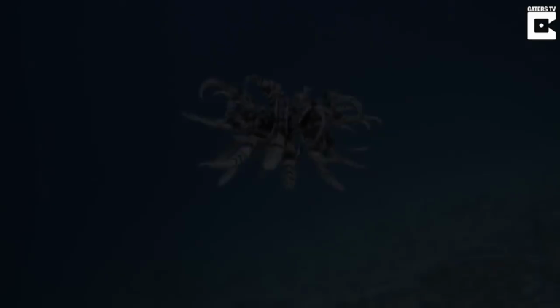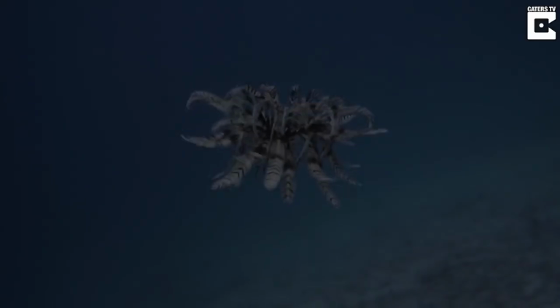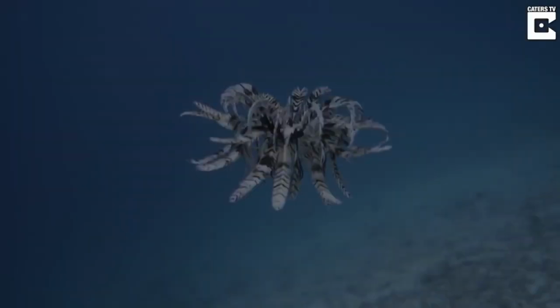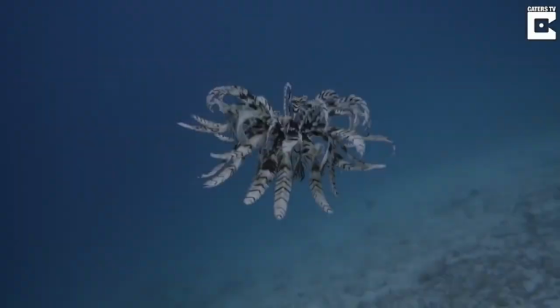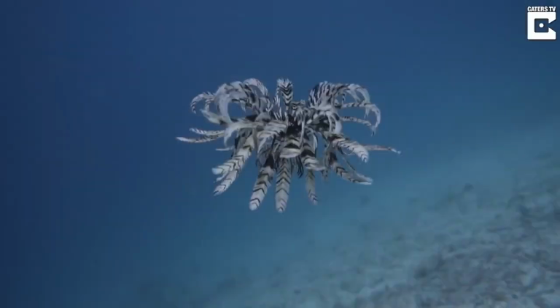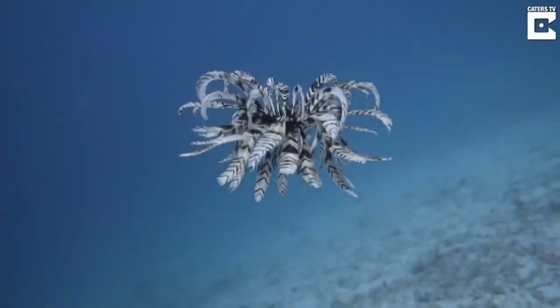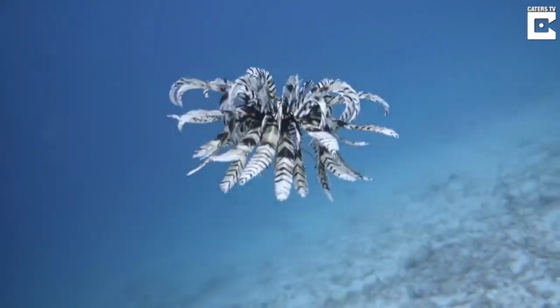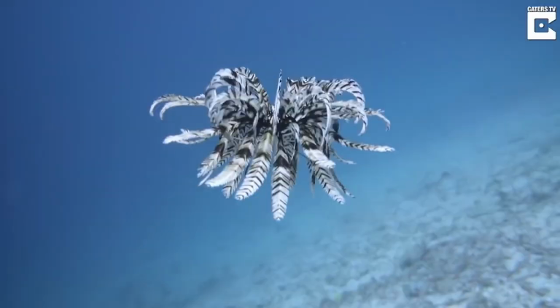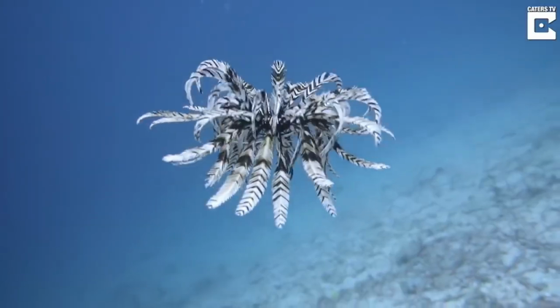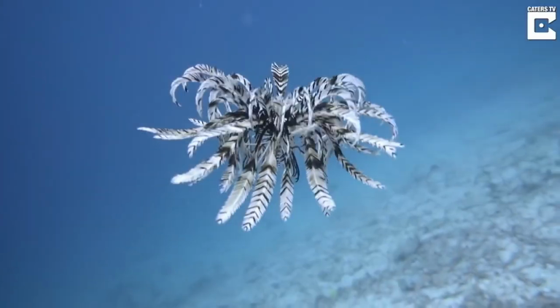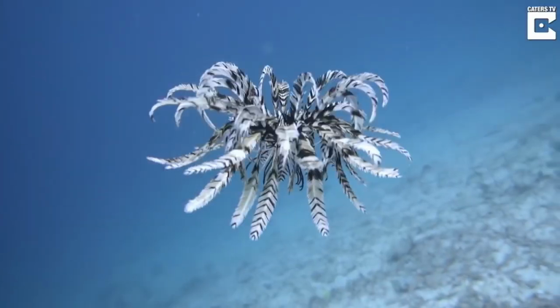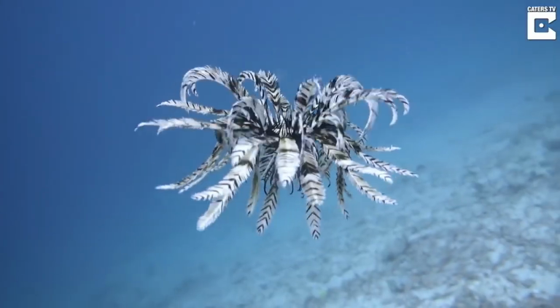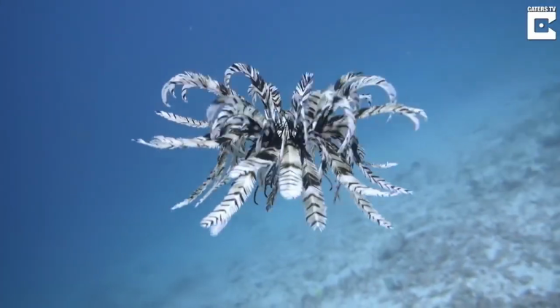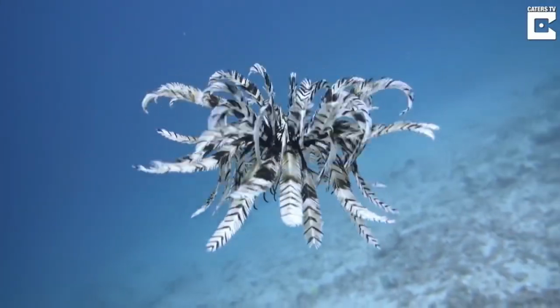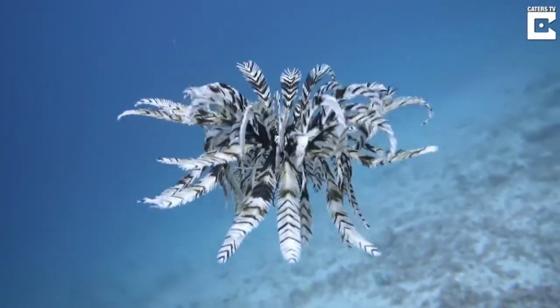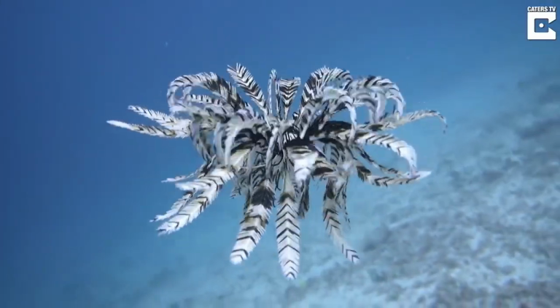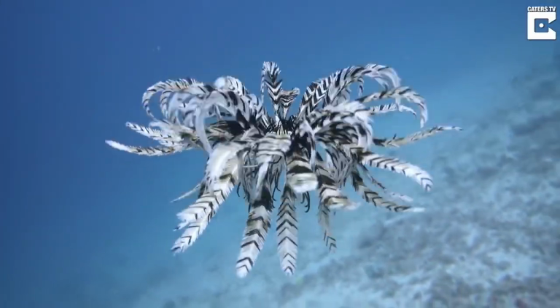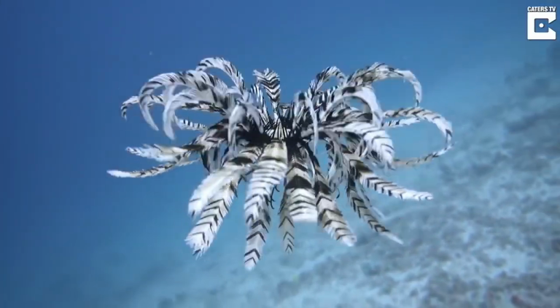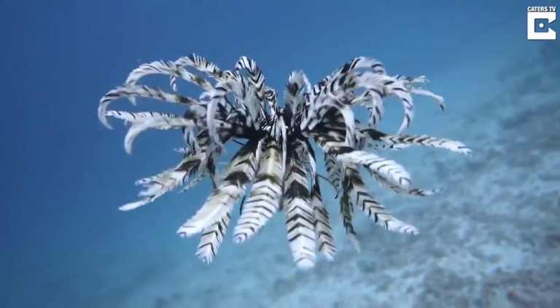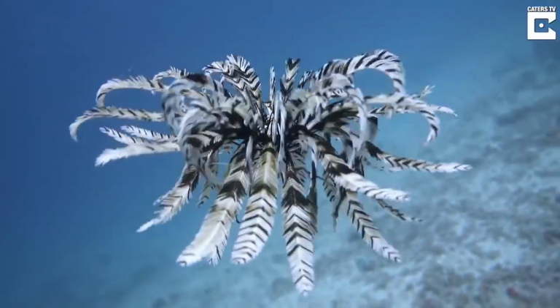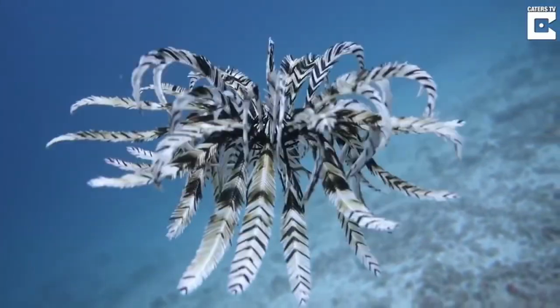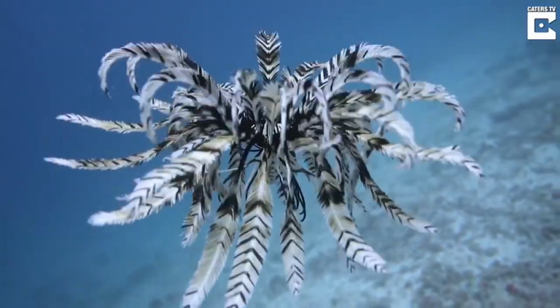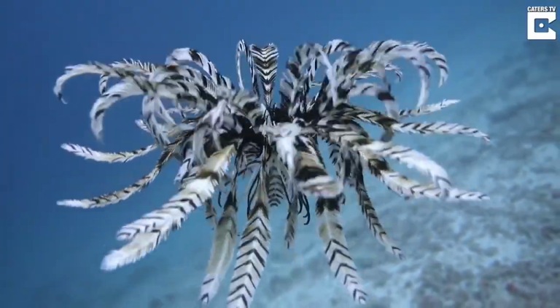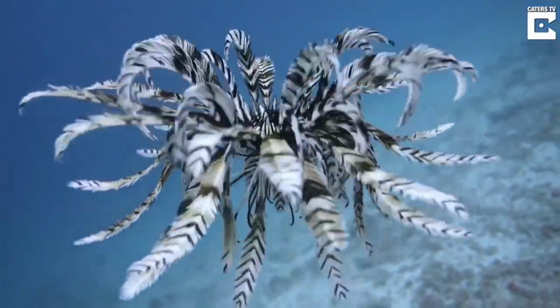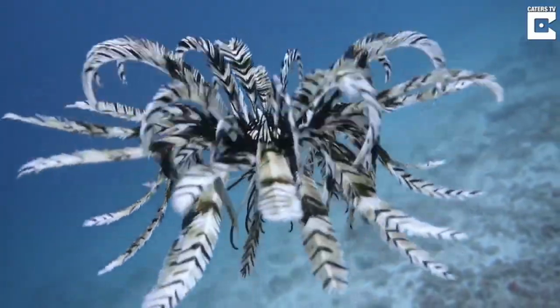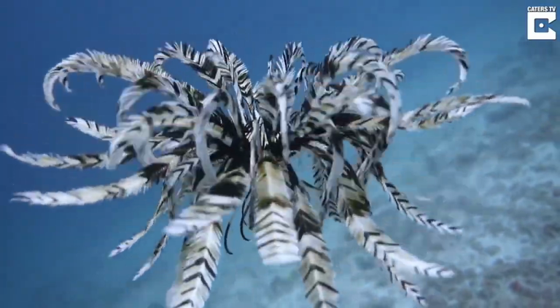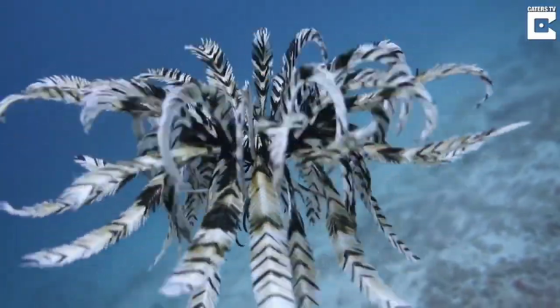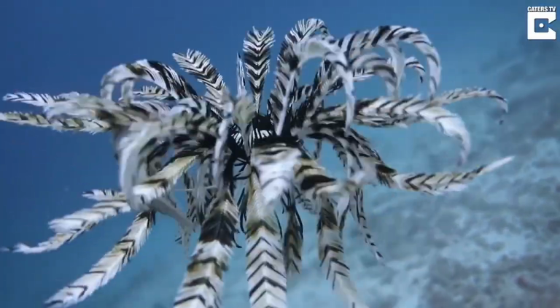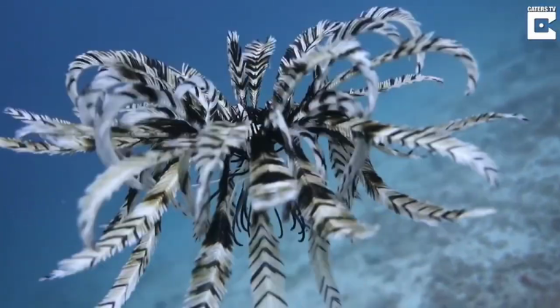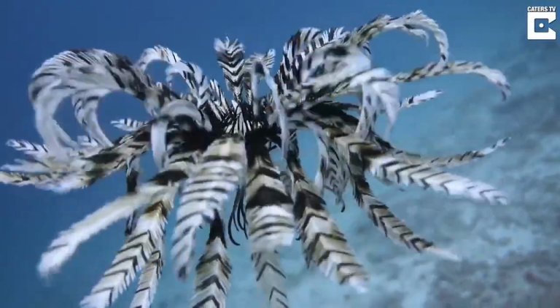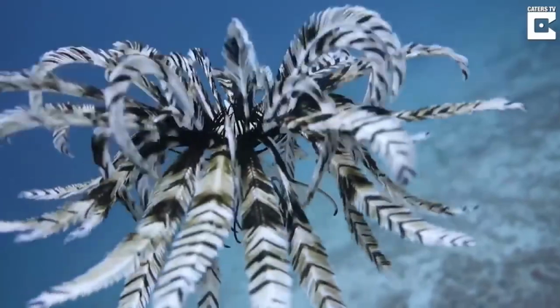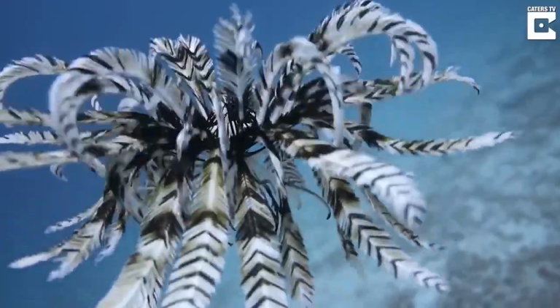Welcome to Nature's Lit. Today, we're talking about the most mesmerizing animal in the world: the feather star.